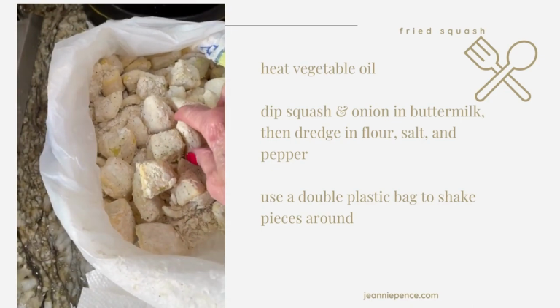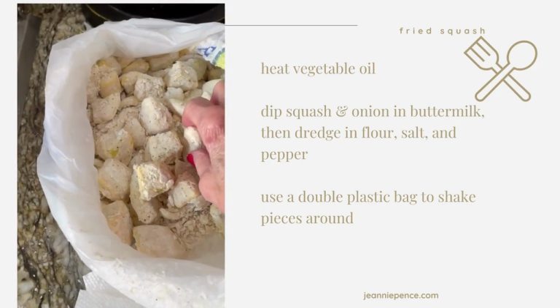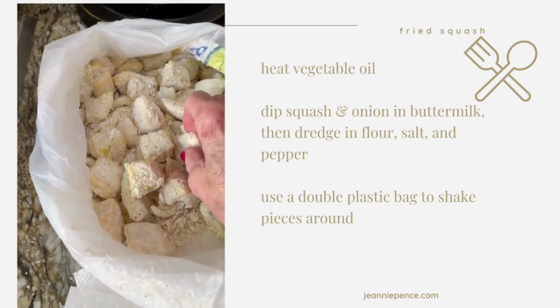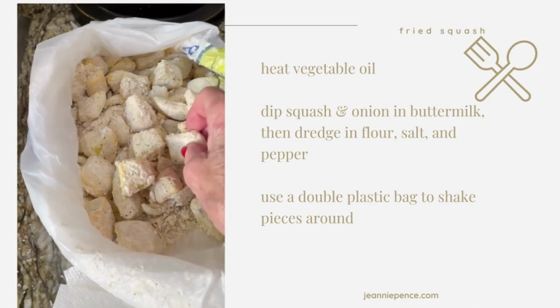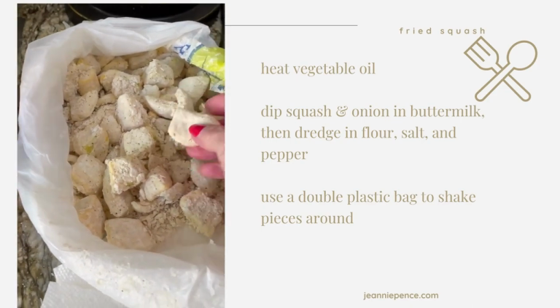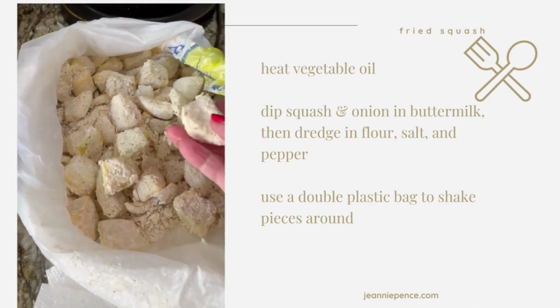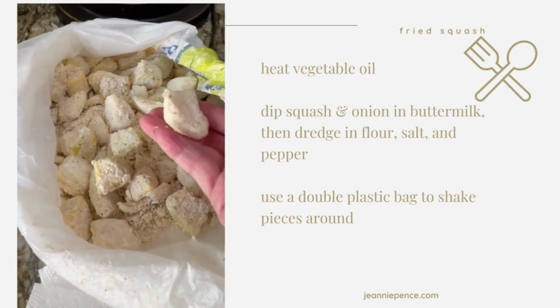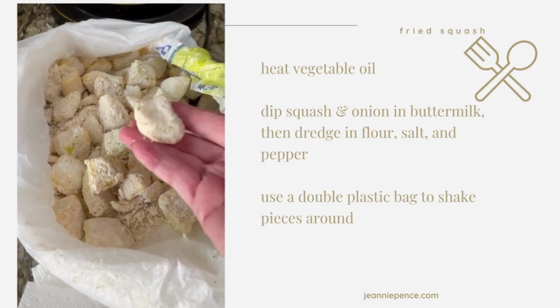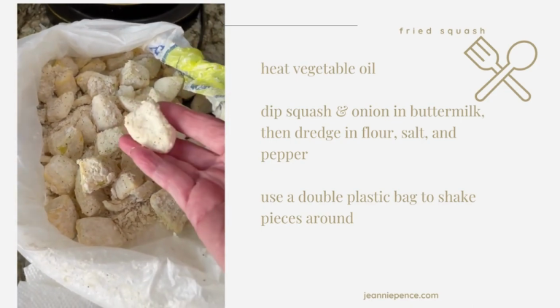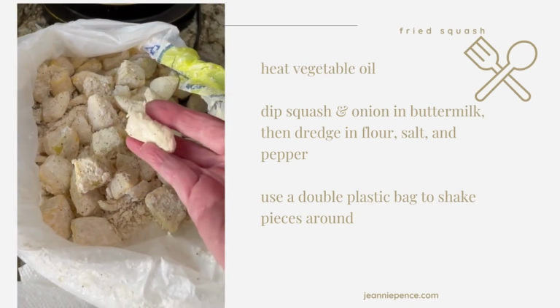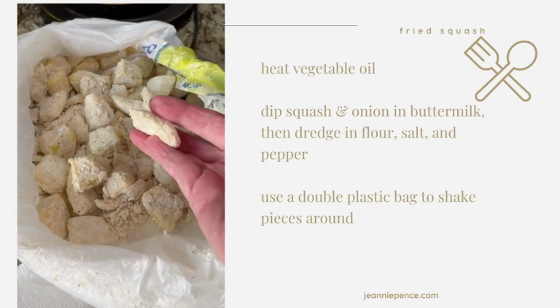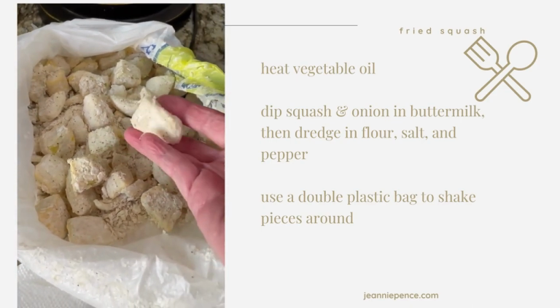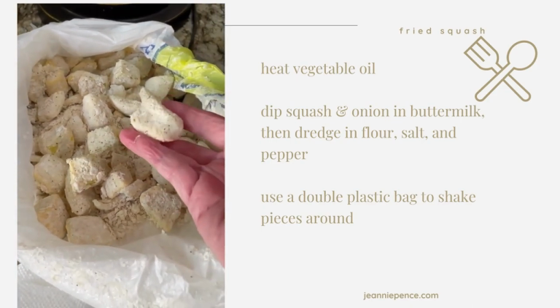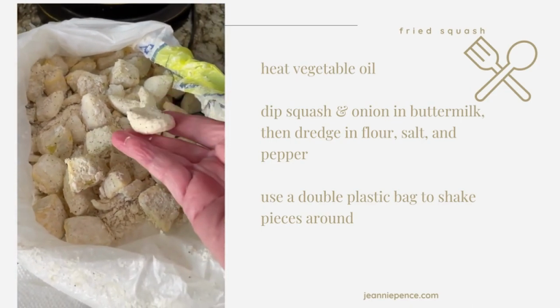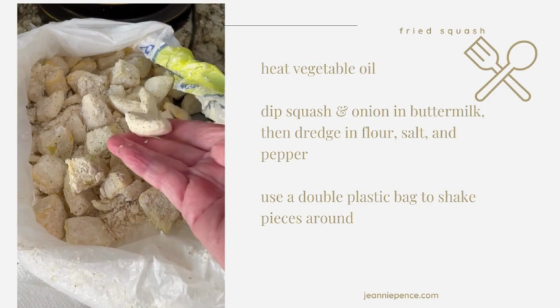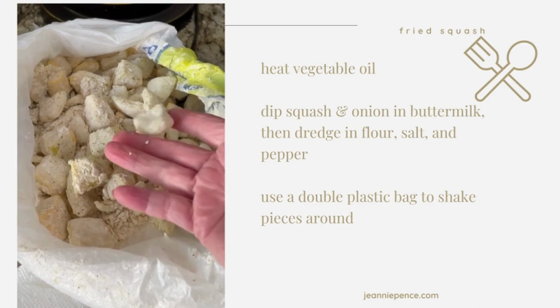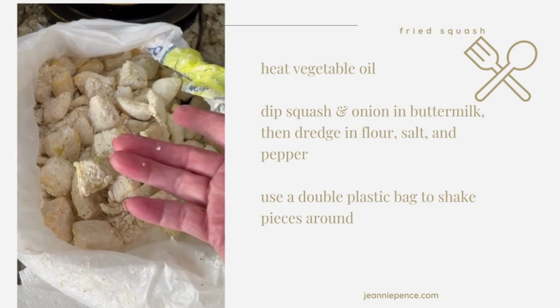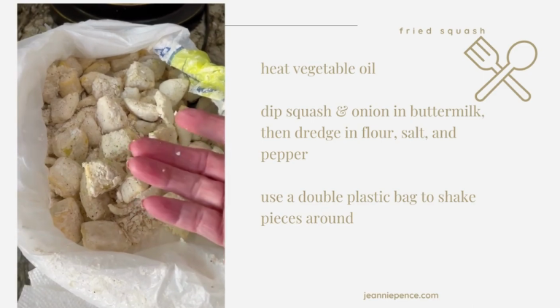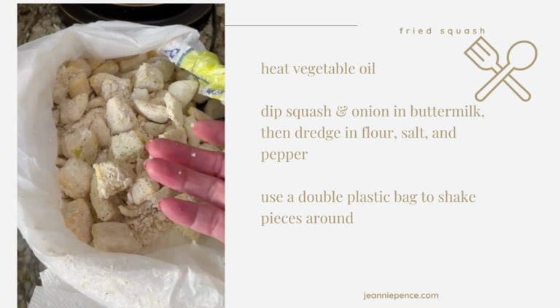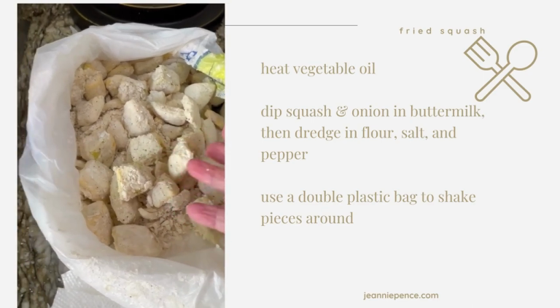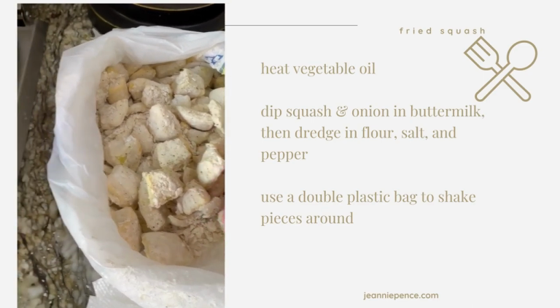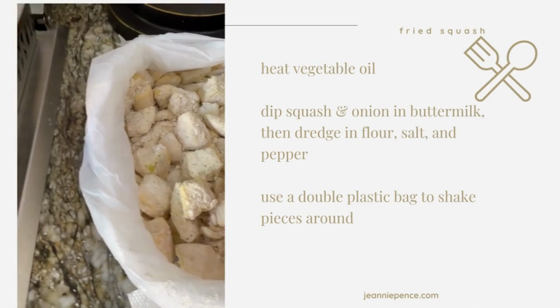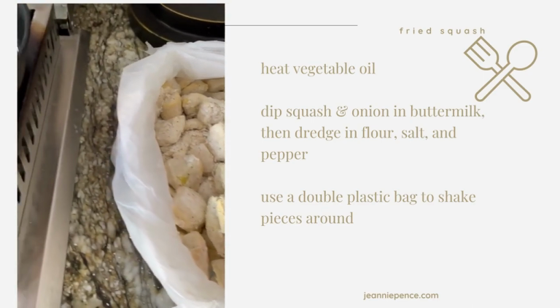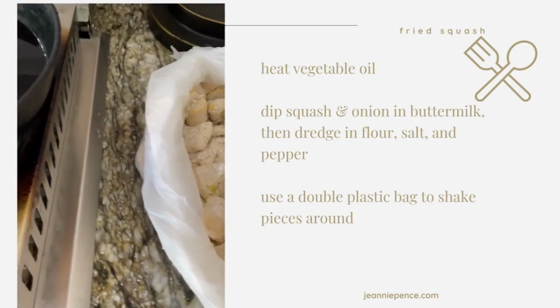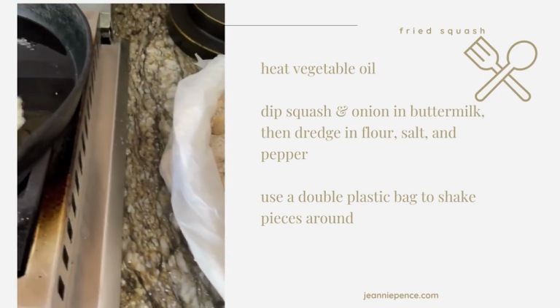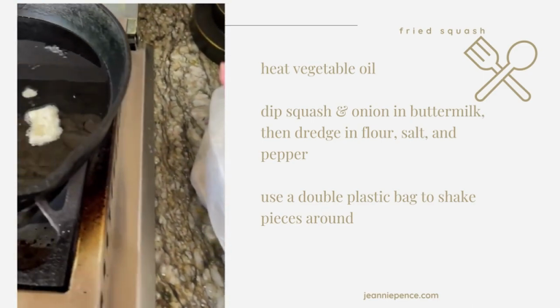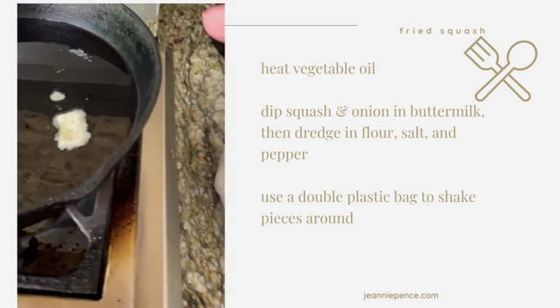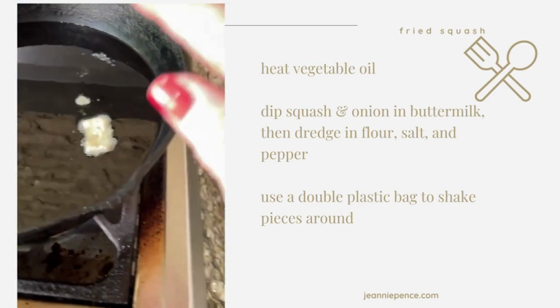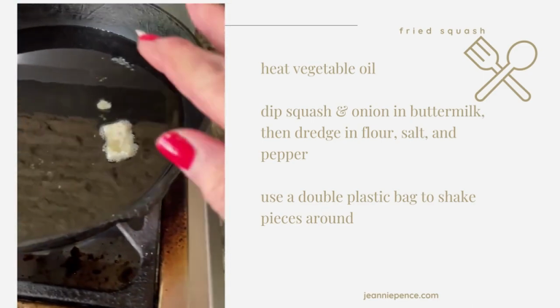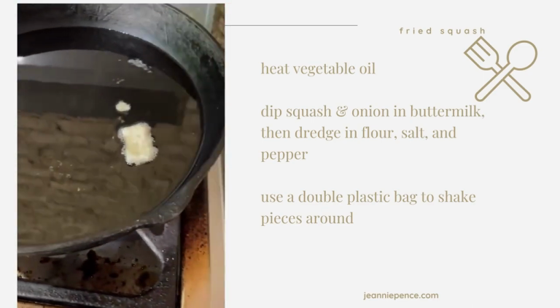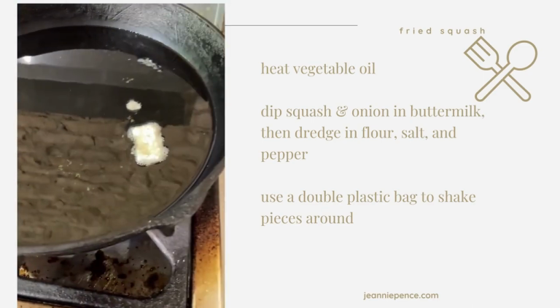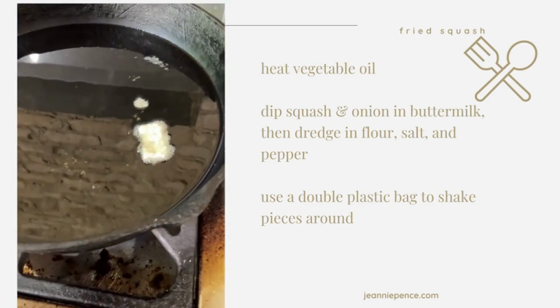It was battered in buttermilk and flour, salt and pepper, and then I've got my grease heating.